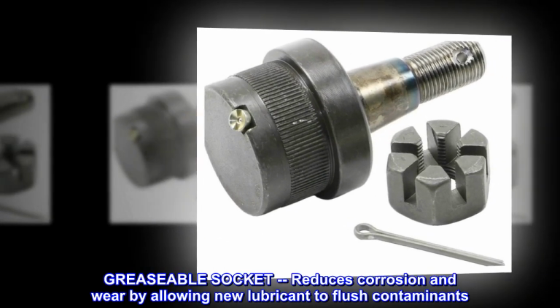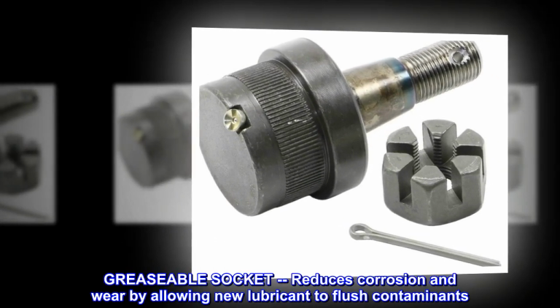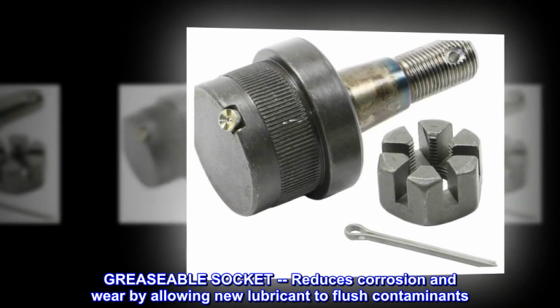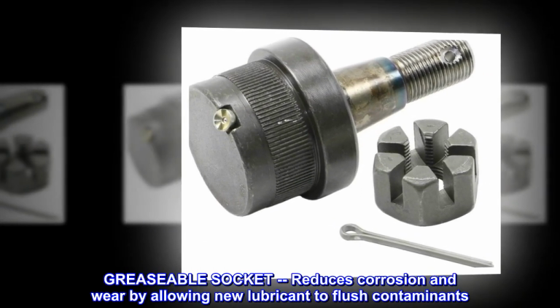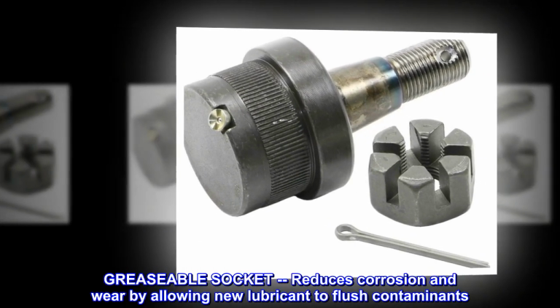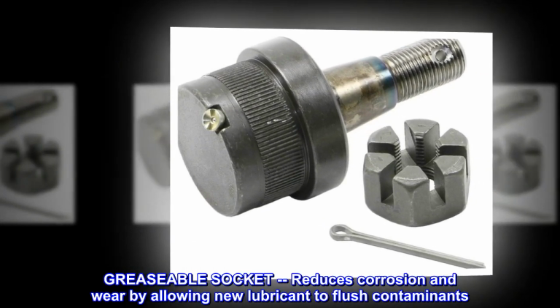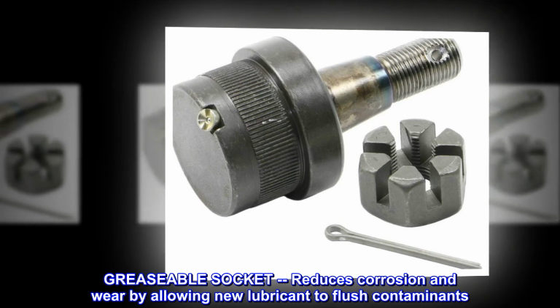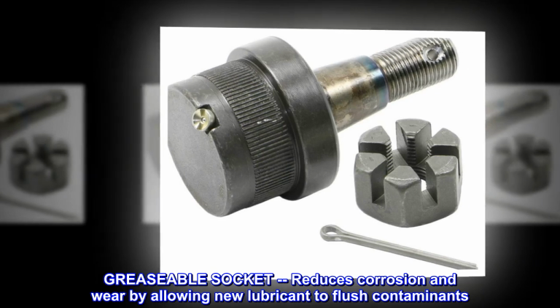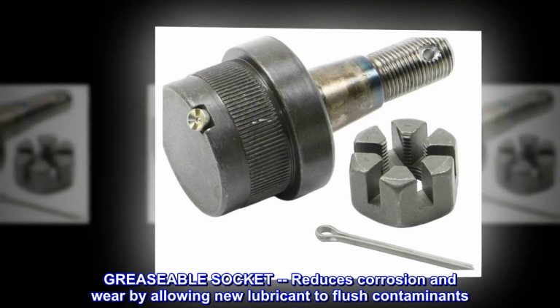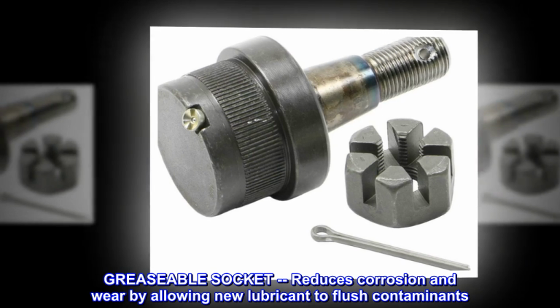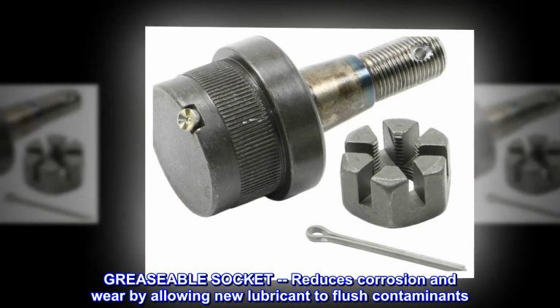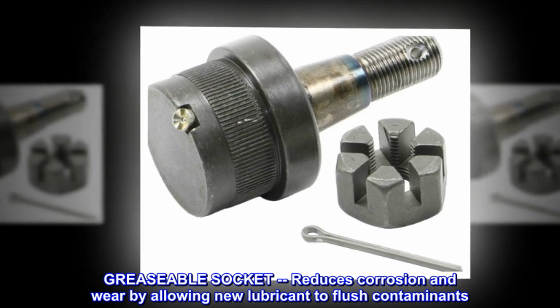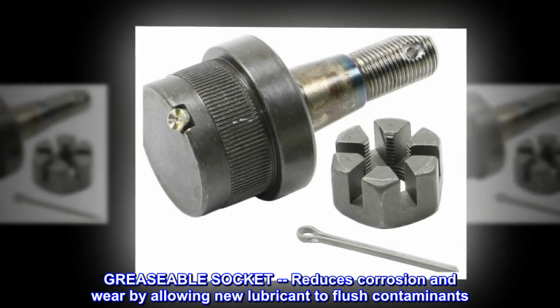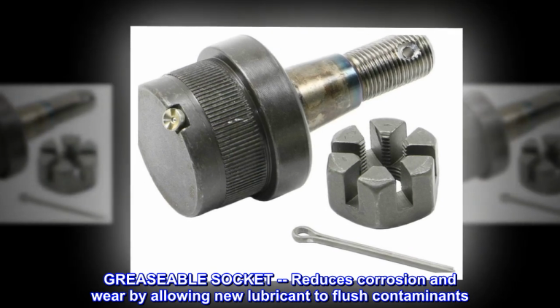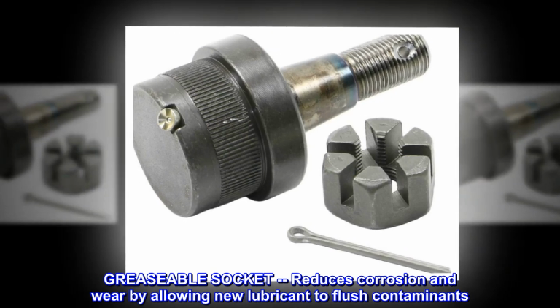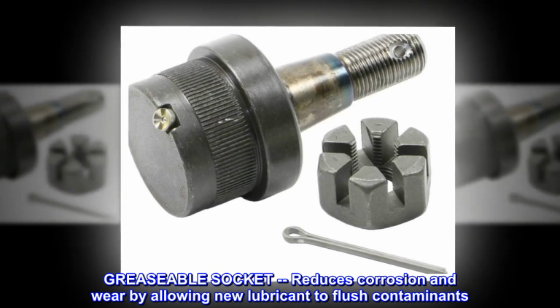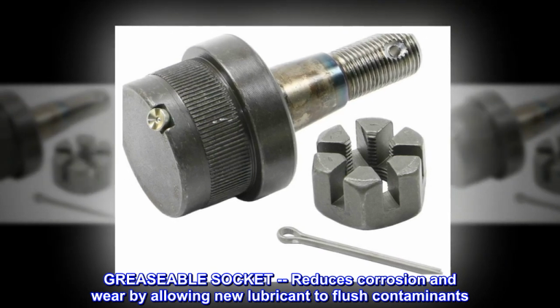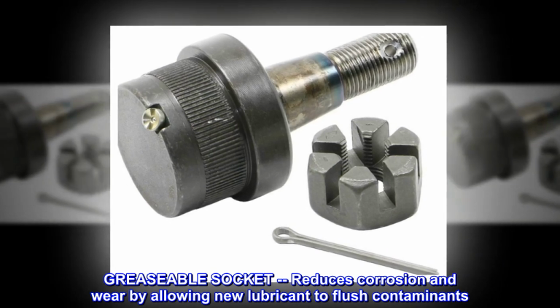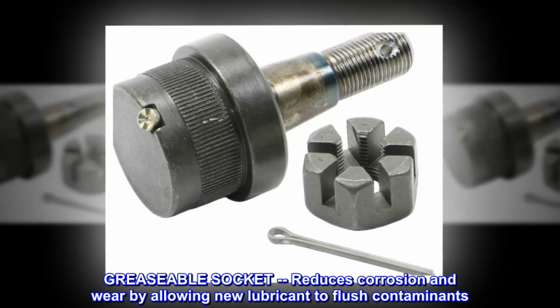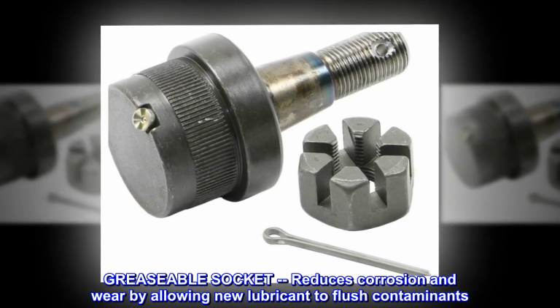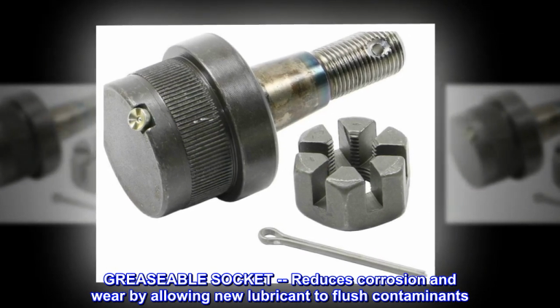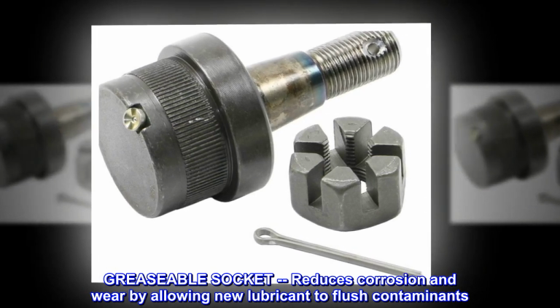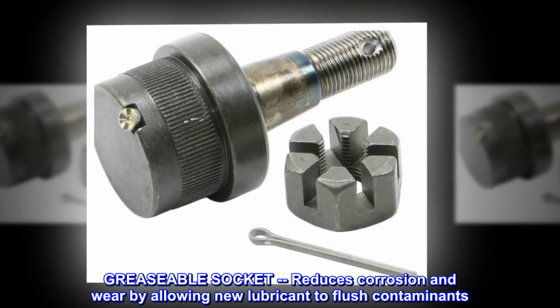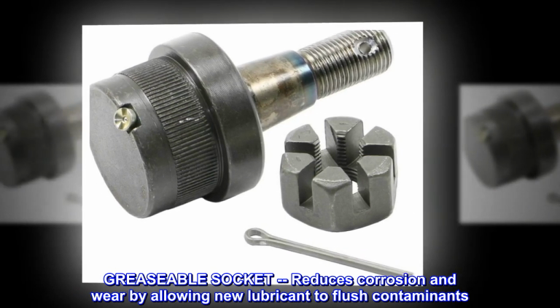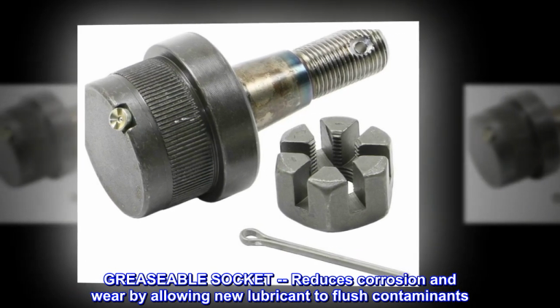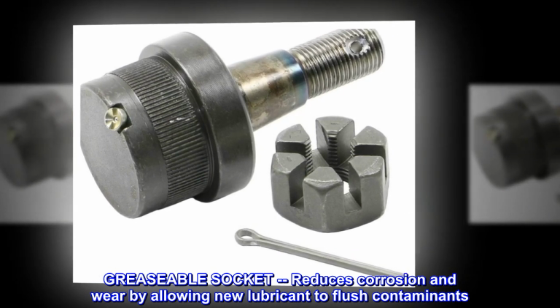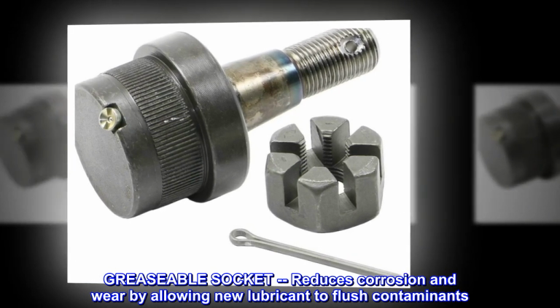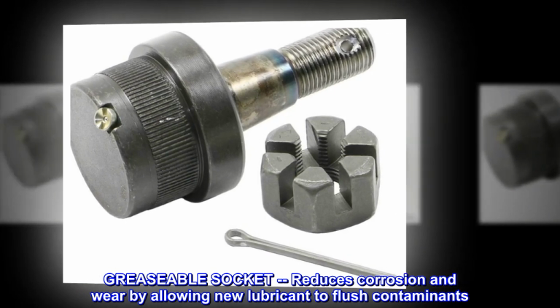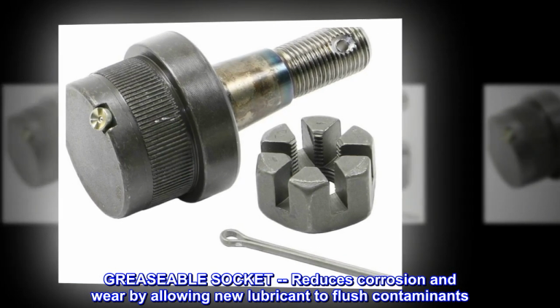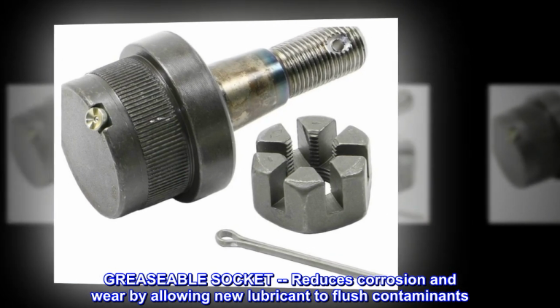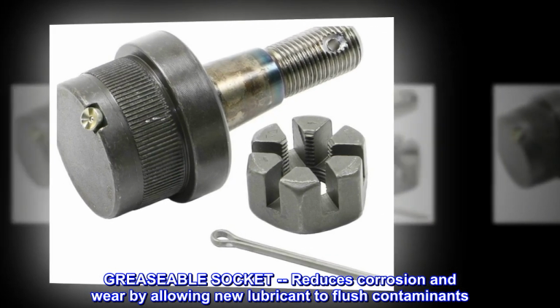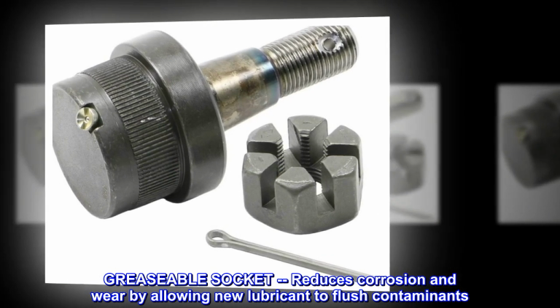Greaseable socket reduces corrosion and wear by allowing new lubricant to flush contaminants.